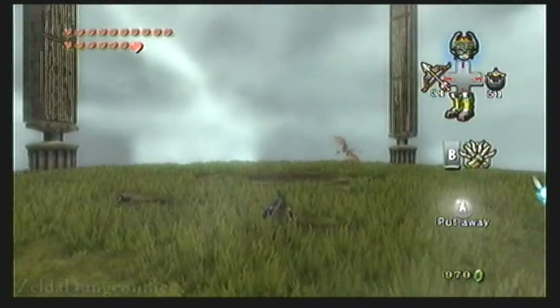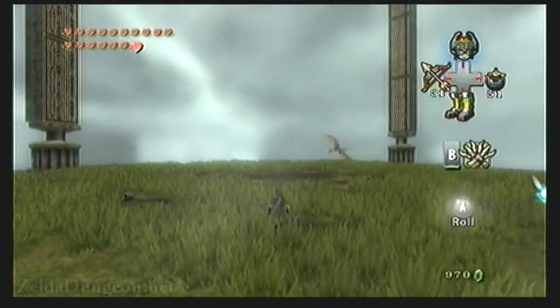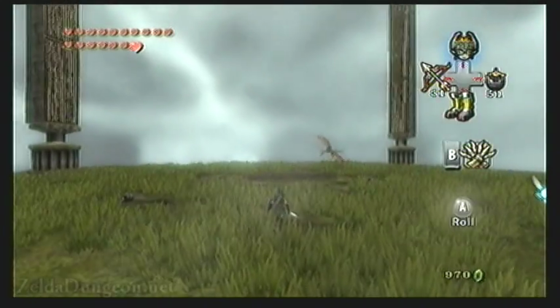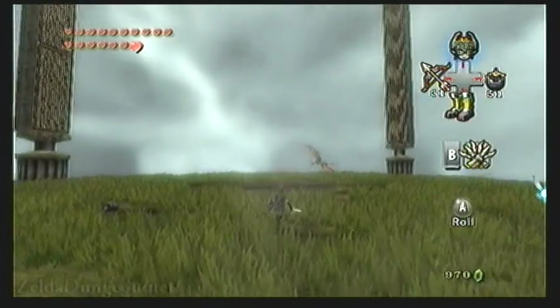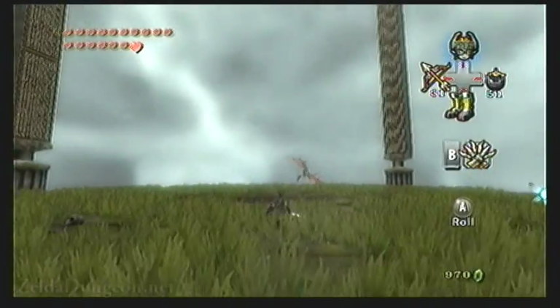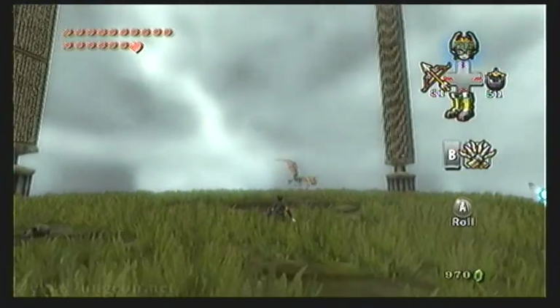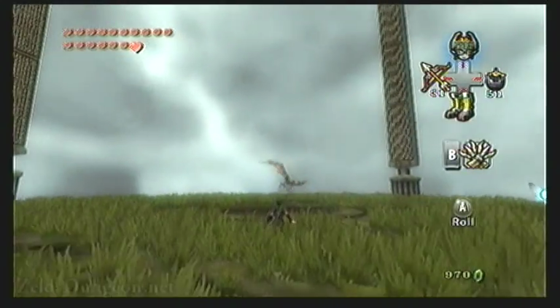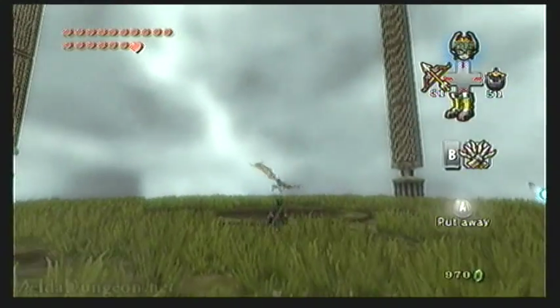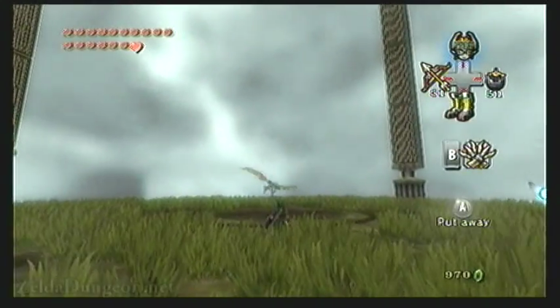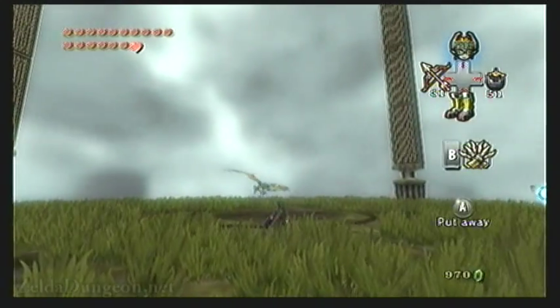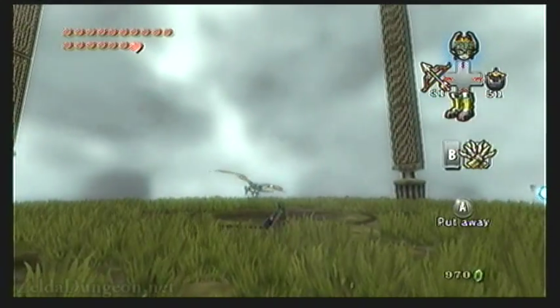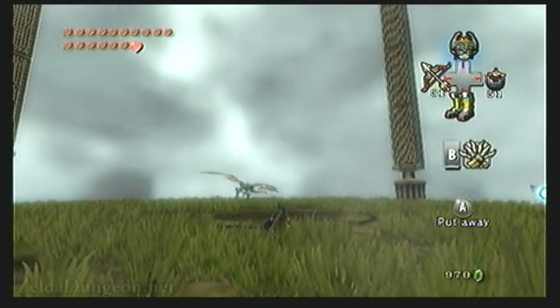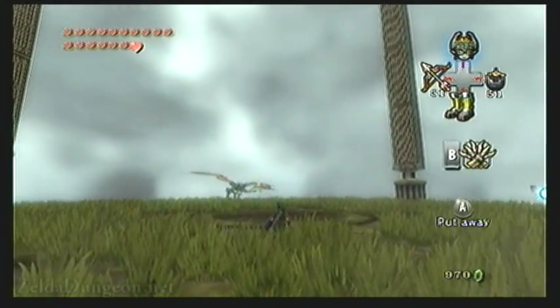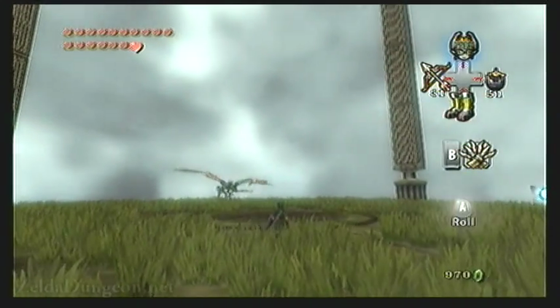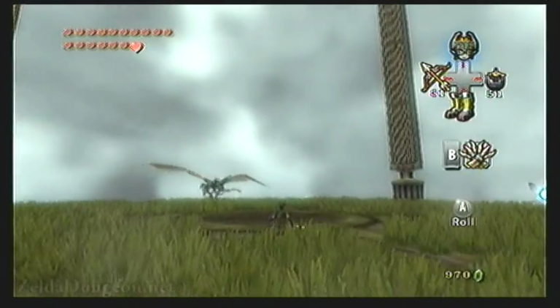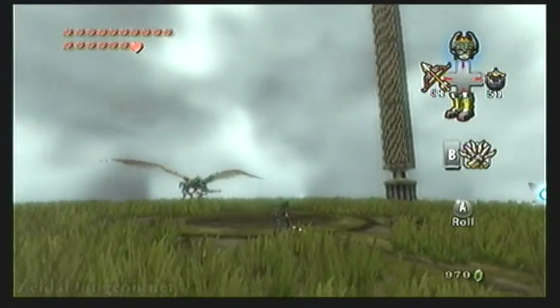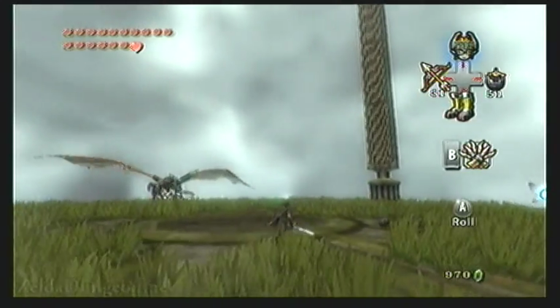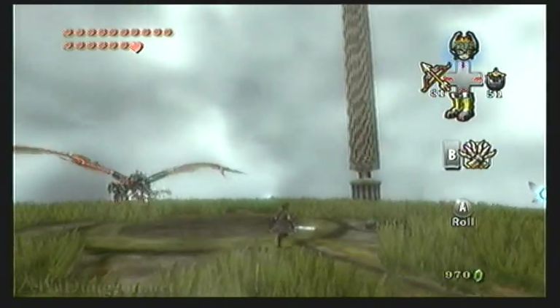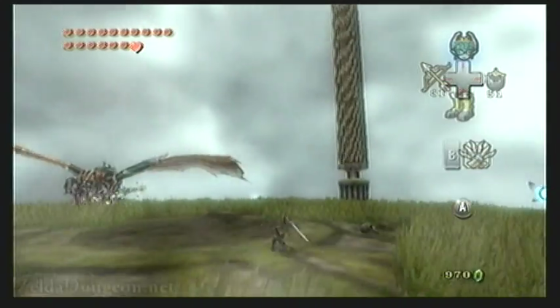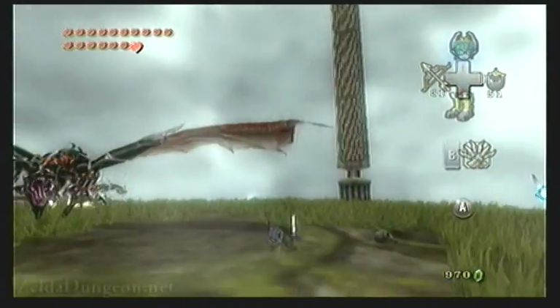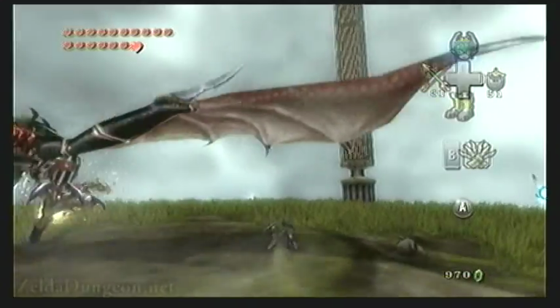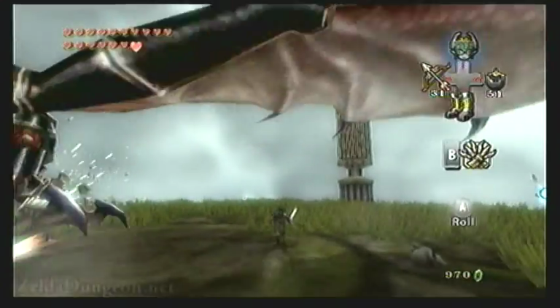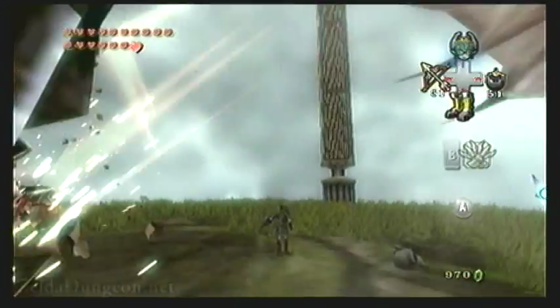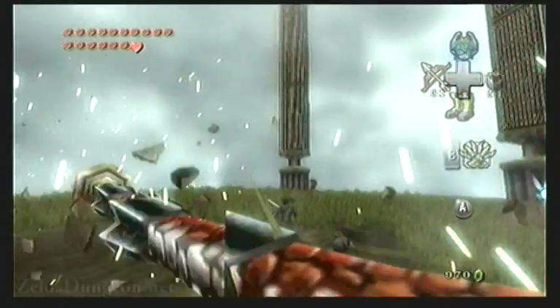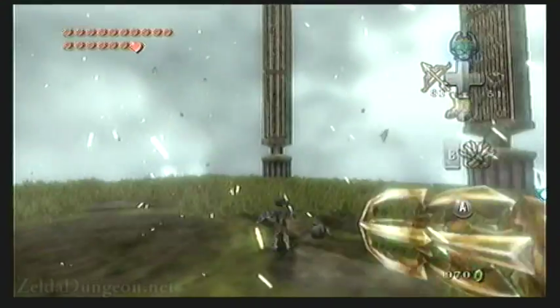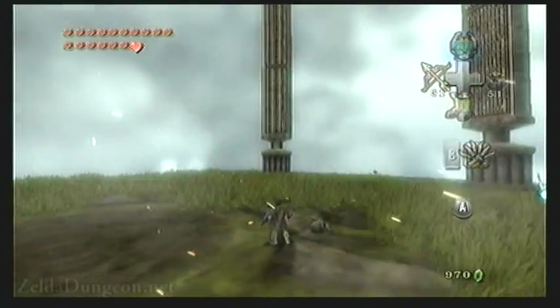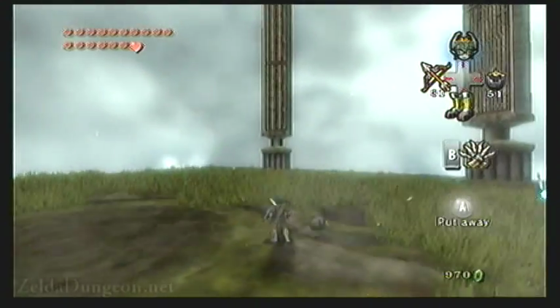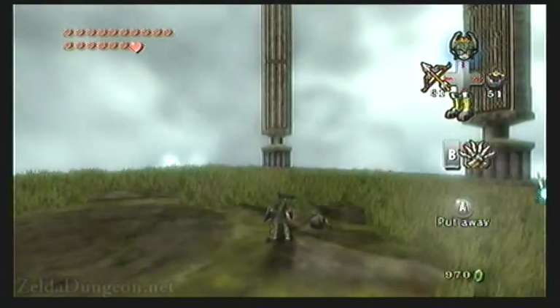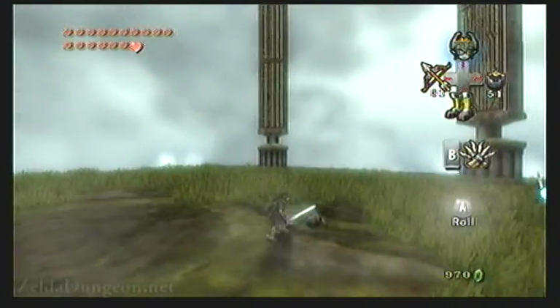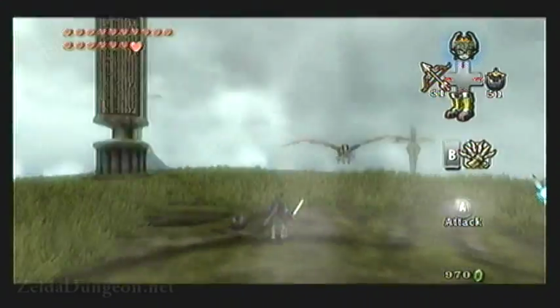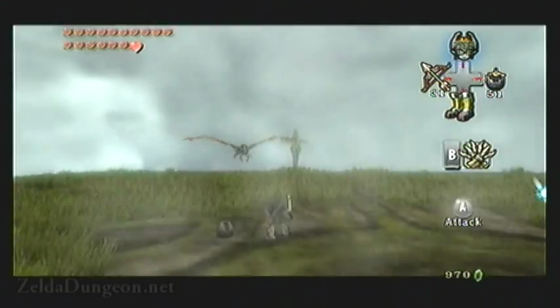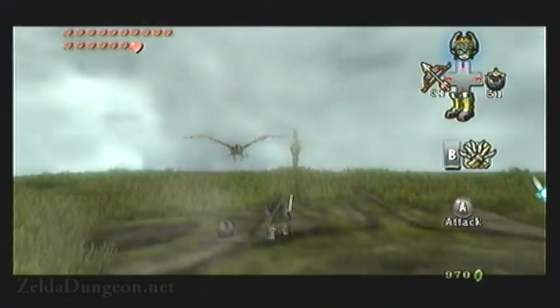Here it's trying to do that swooping attack again, so just like last time, you want to roll out of the way and quickly put on the iron boots.